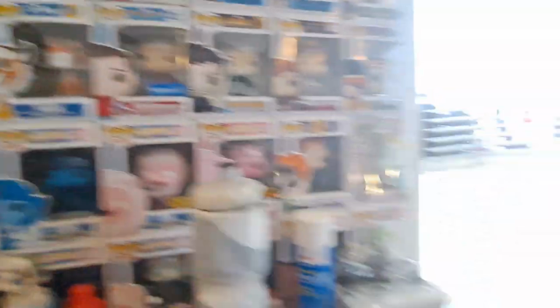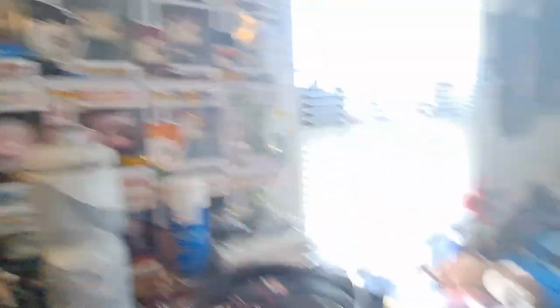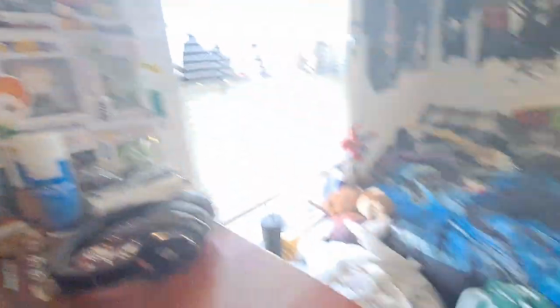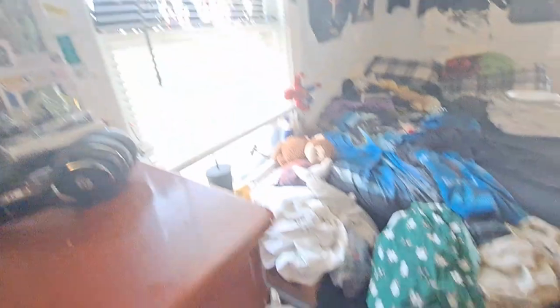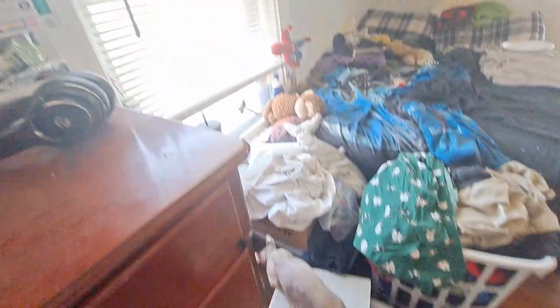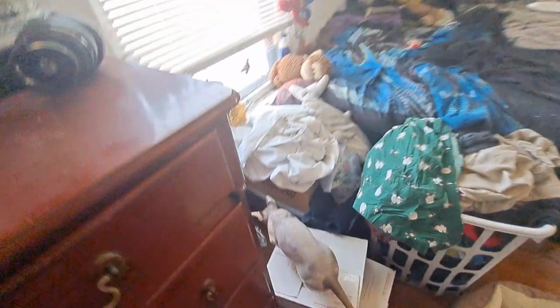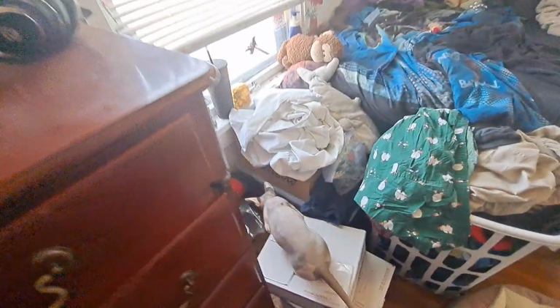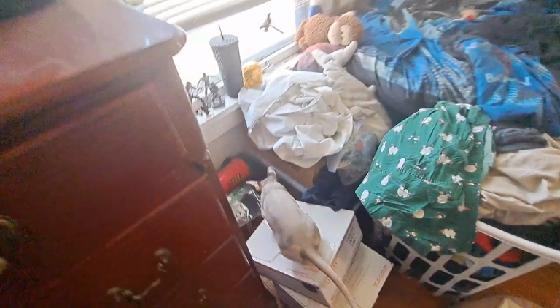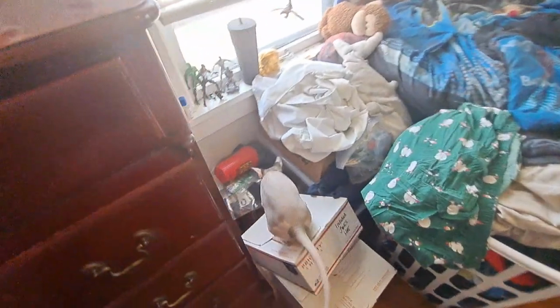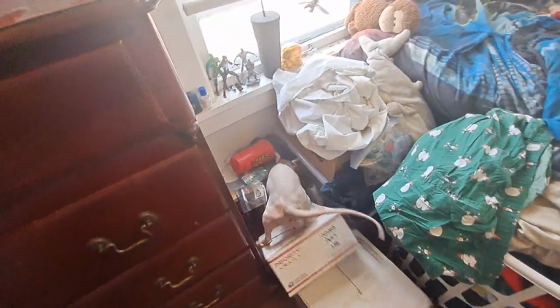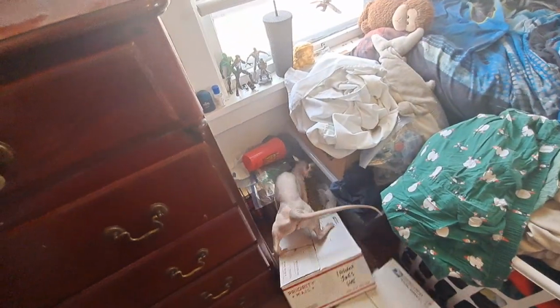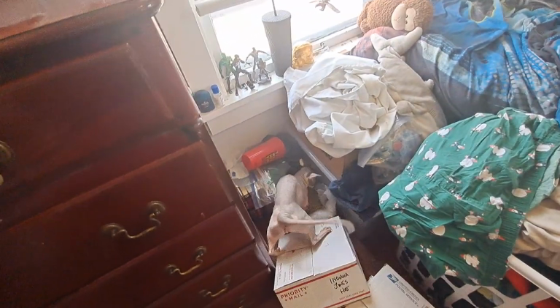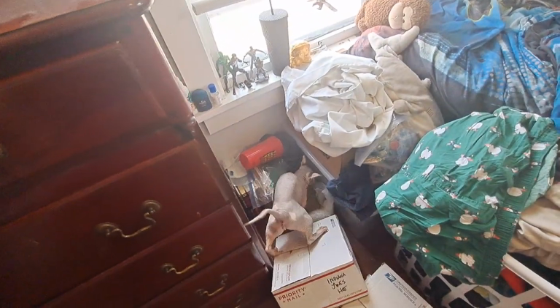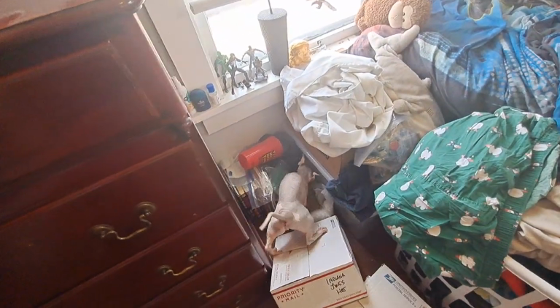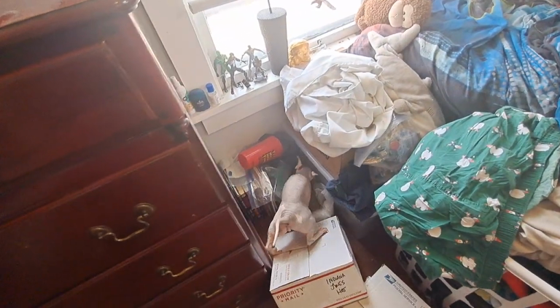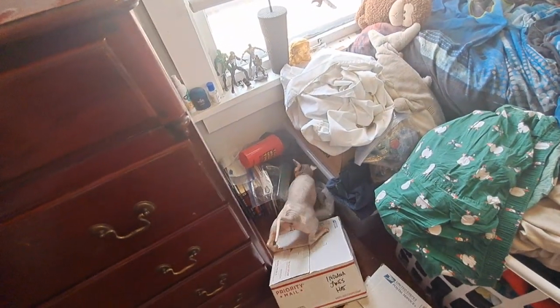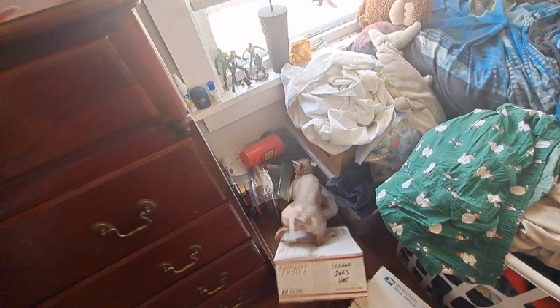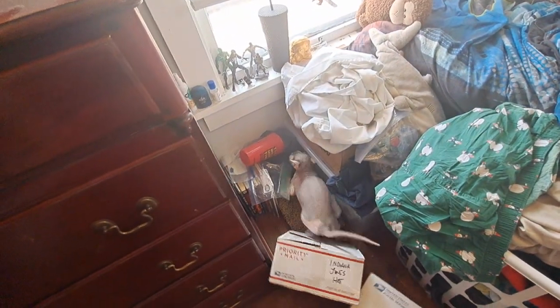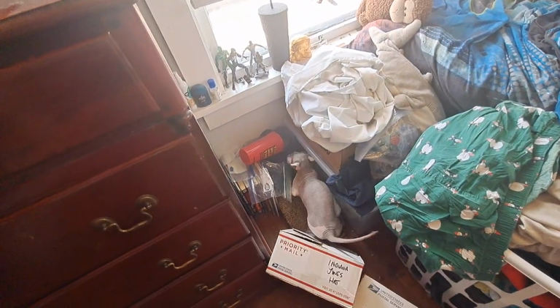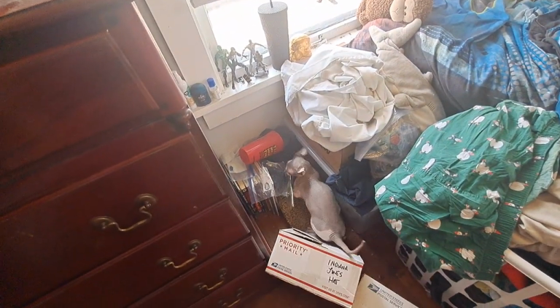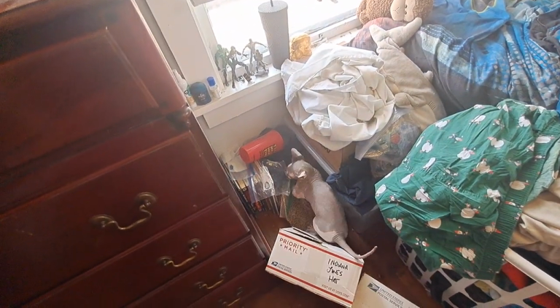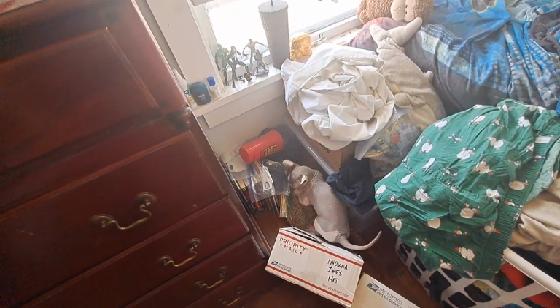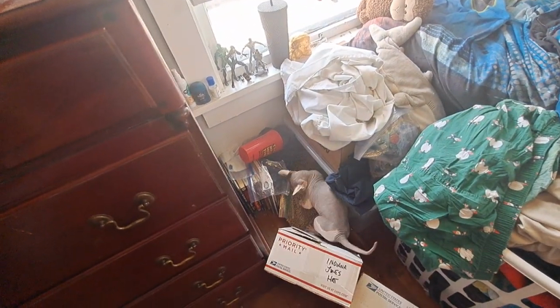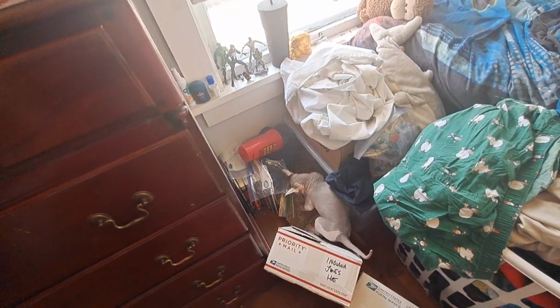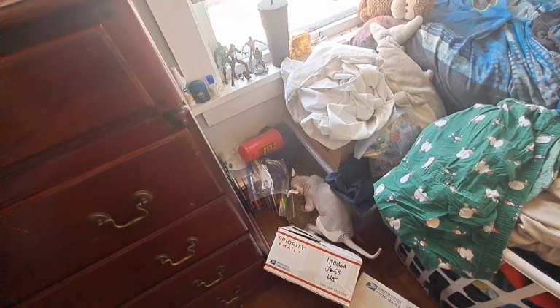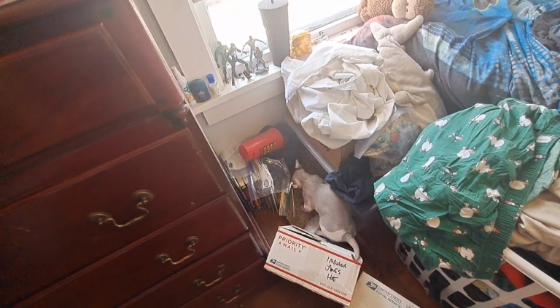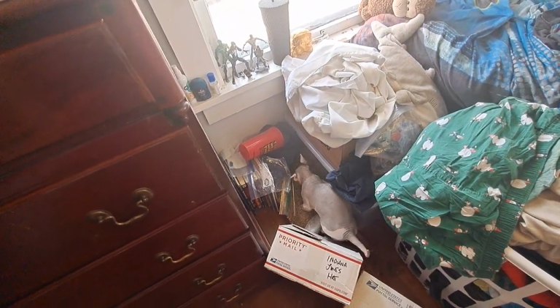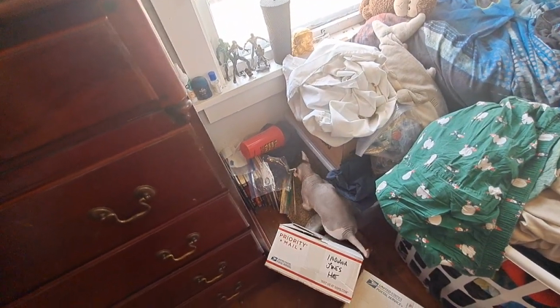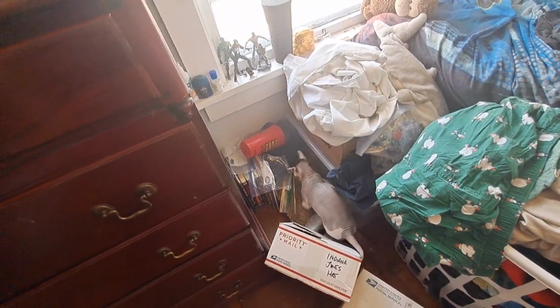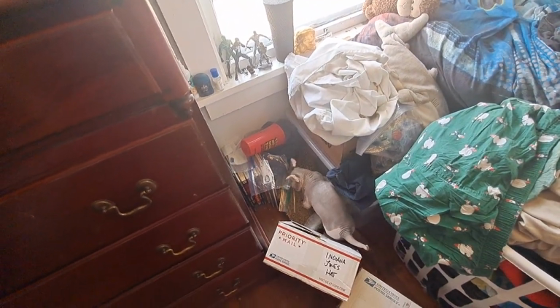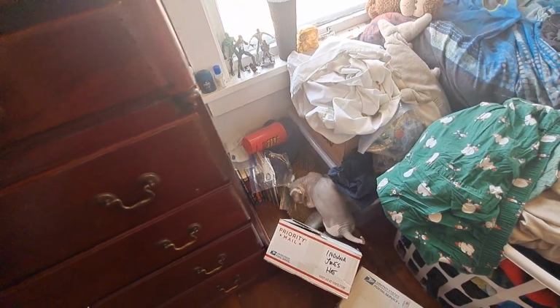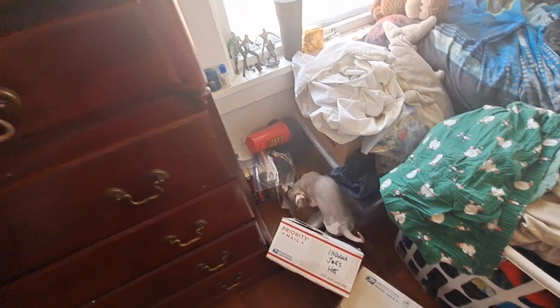What are you doing Hansel? Oh, you're trying to get to your scratching post. Never mind.